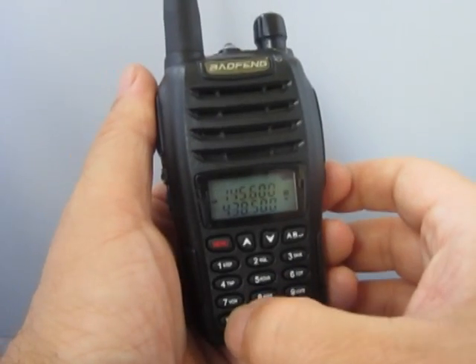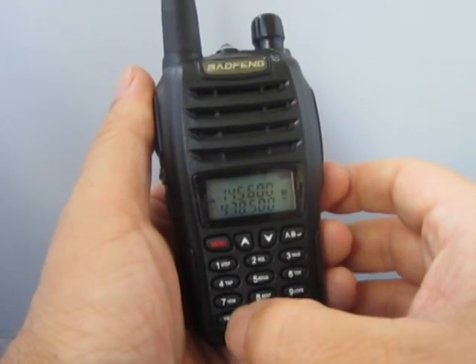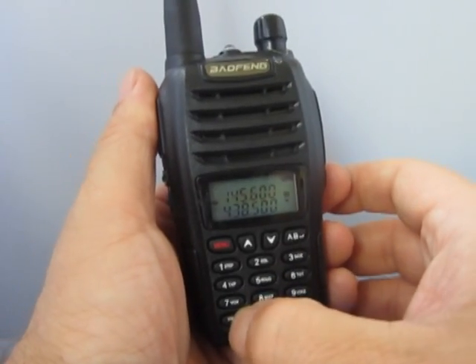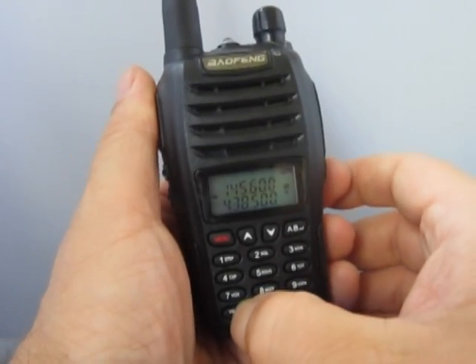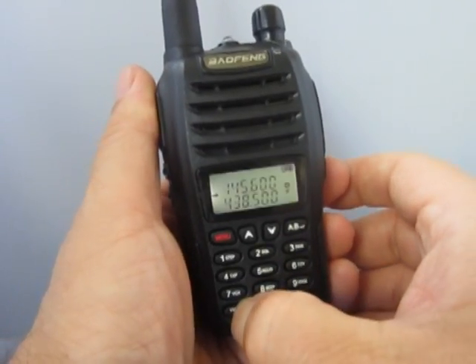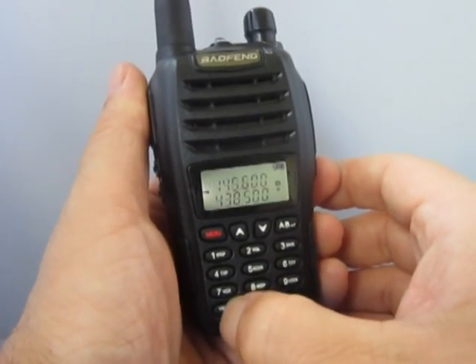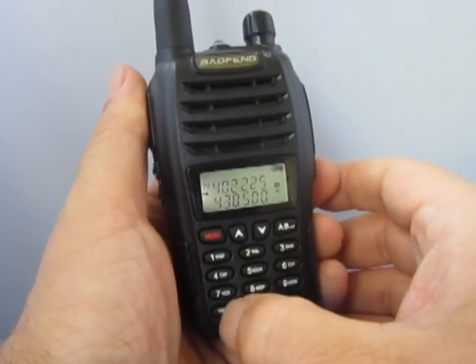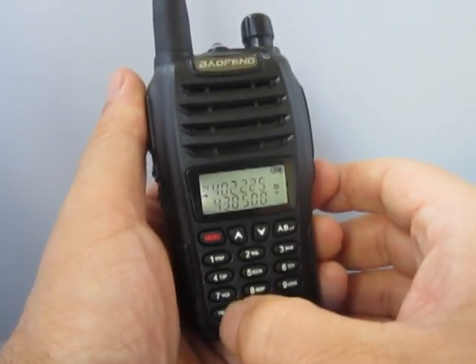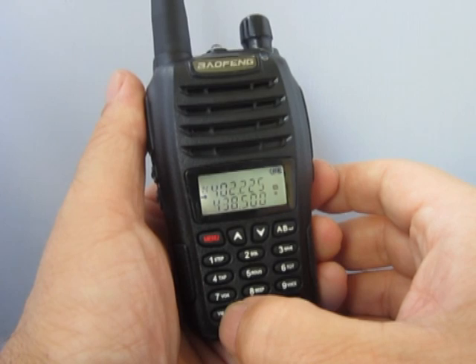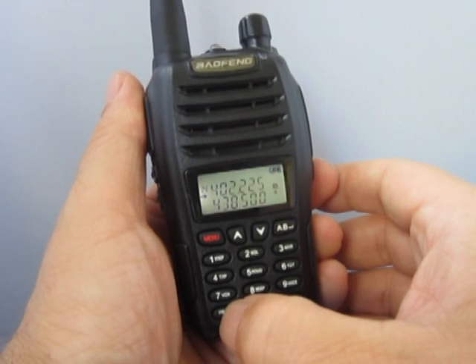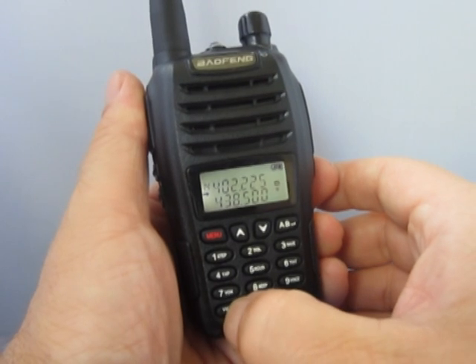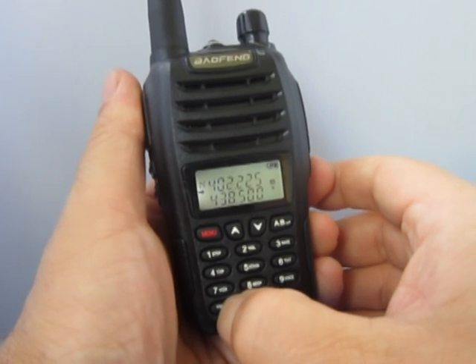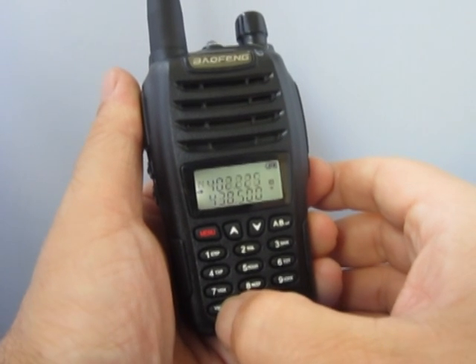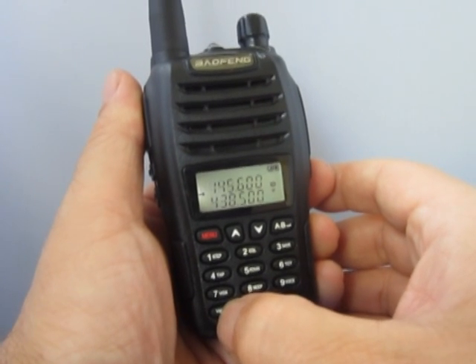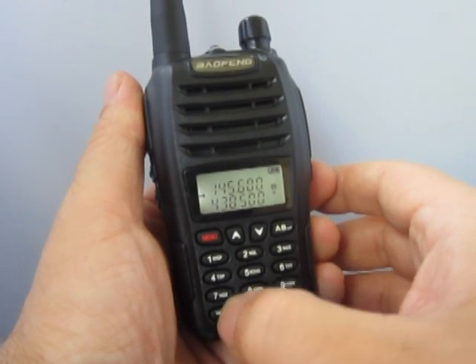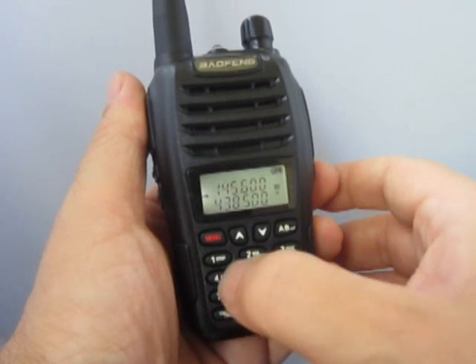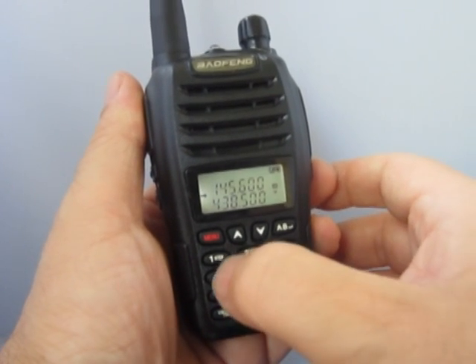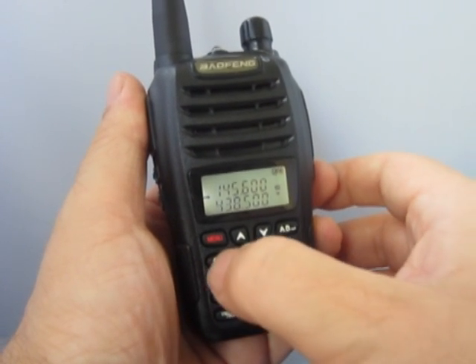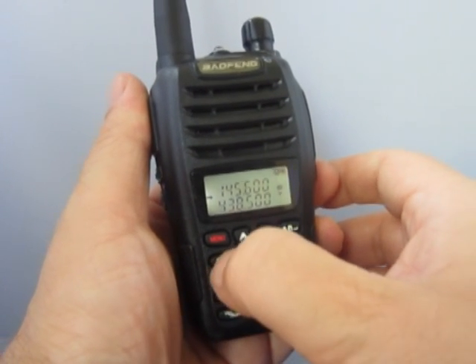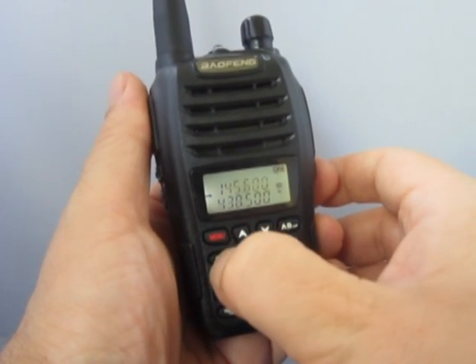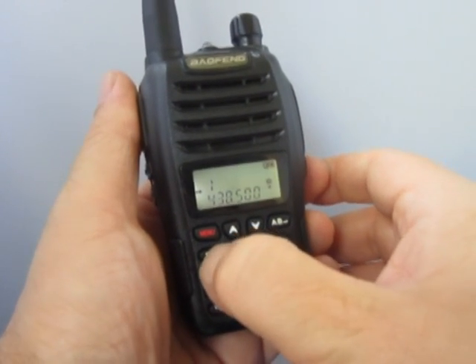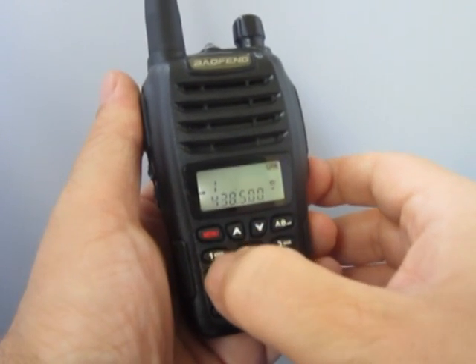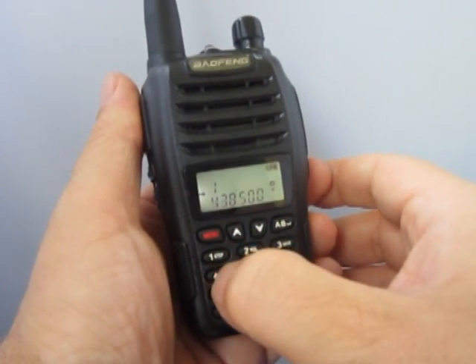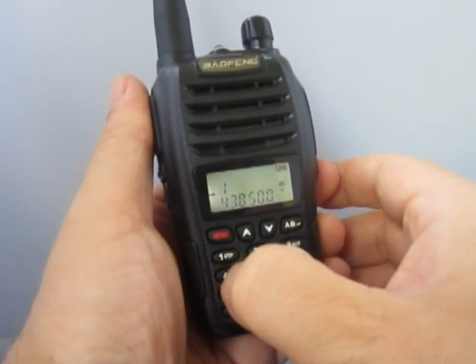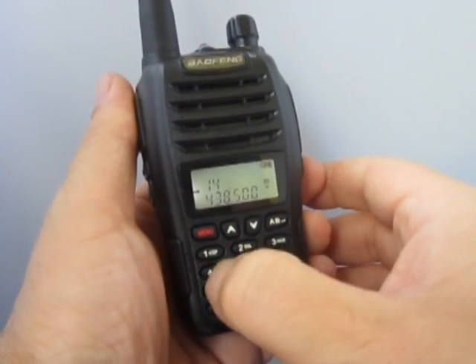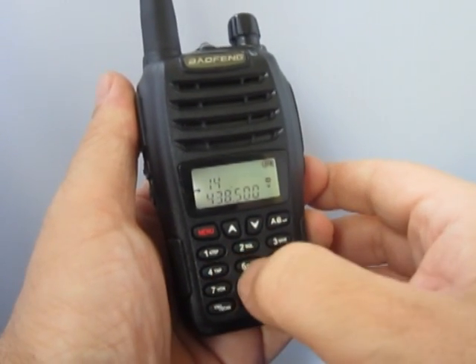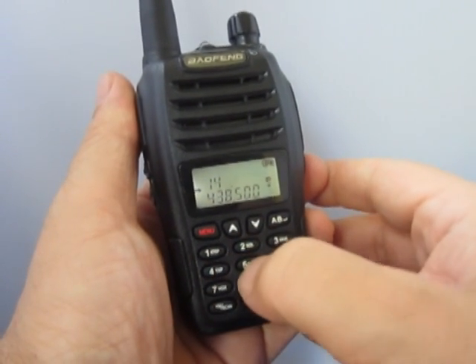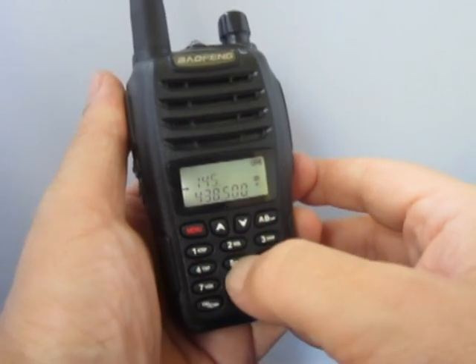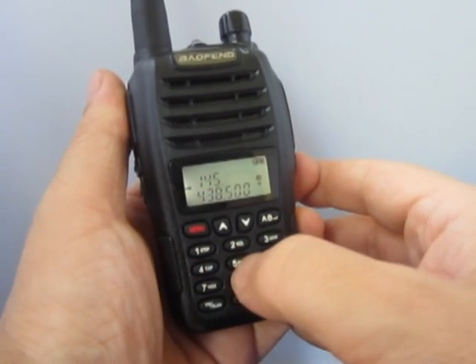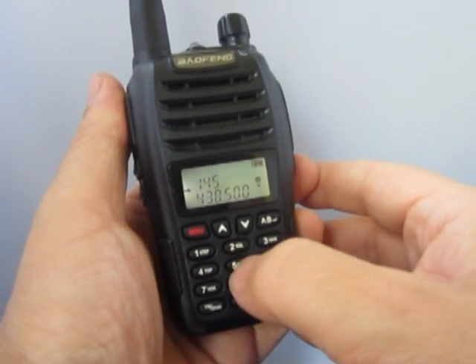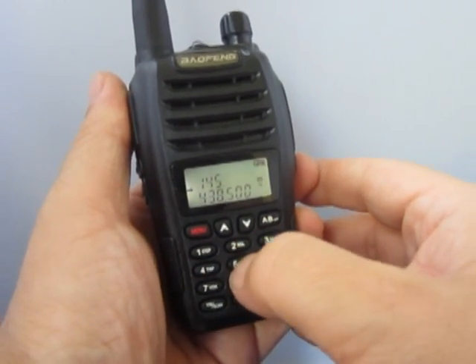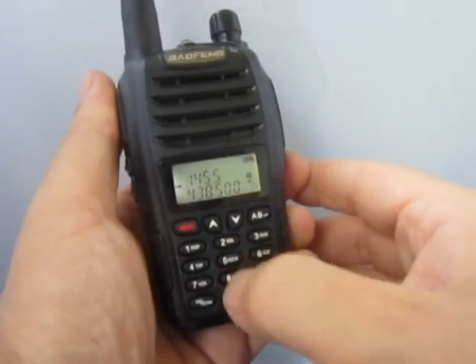The radio itself is pretty well-featured, it's a good hold in the hand, and it has a rather annoying English voice, which you can turn off.